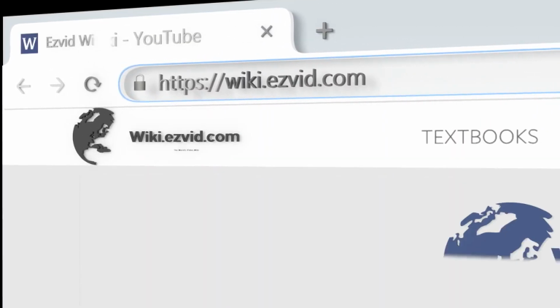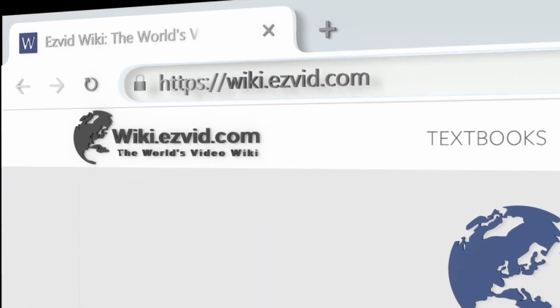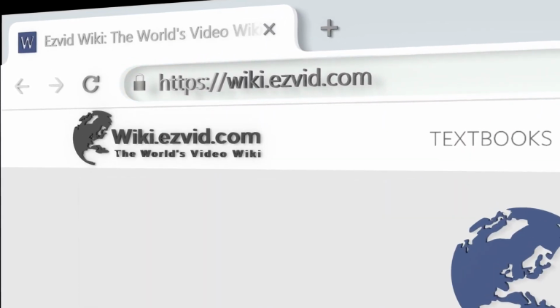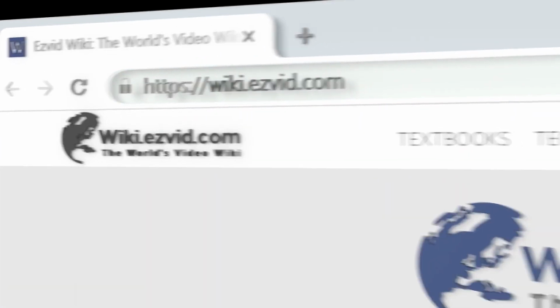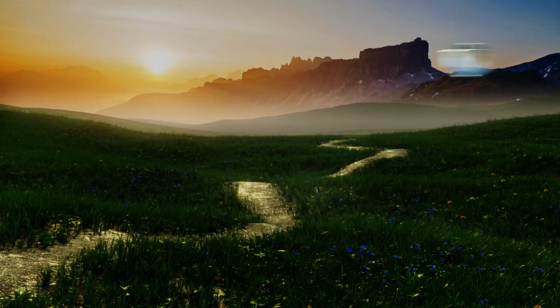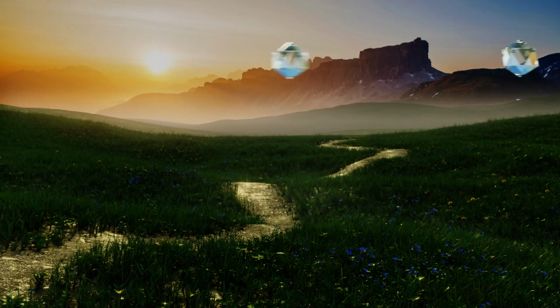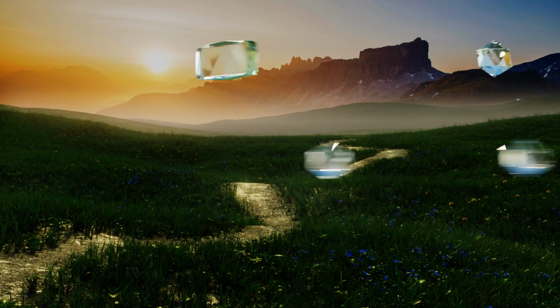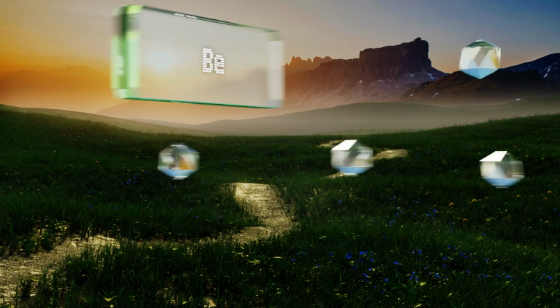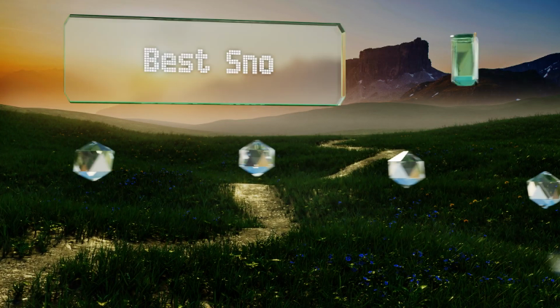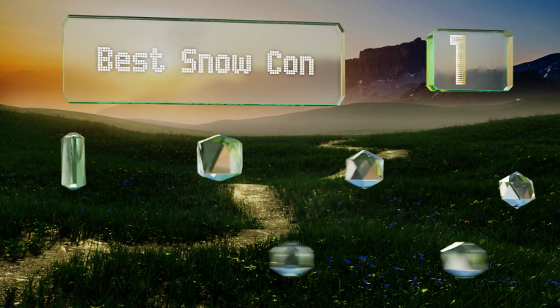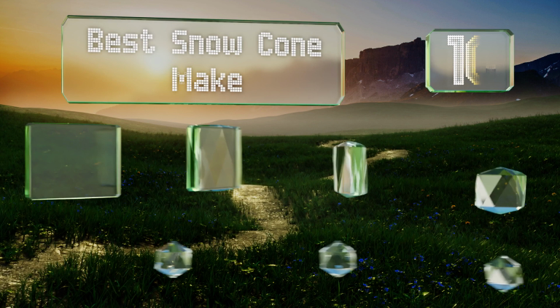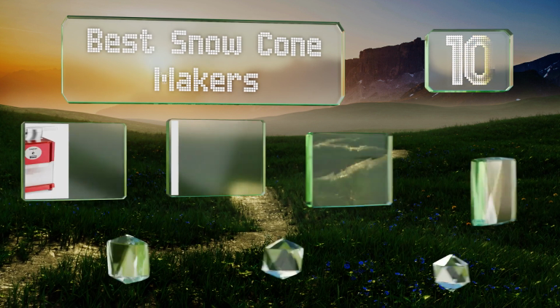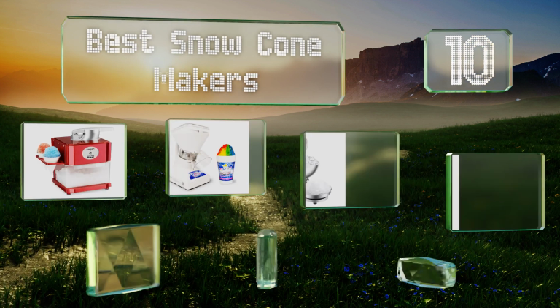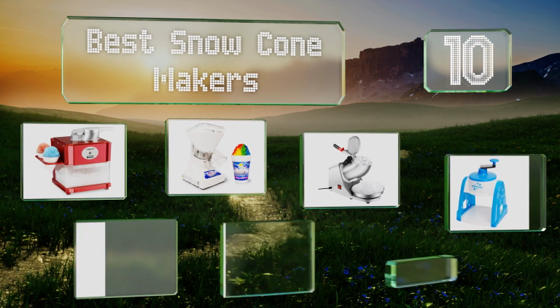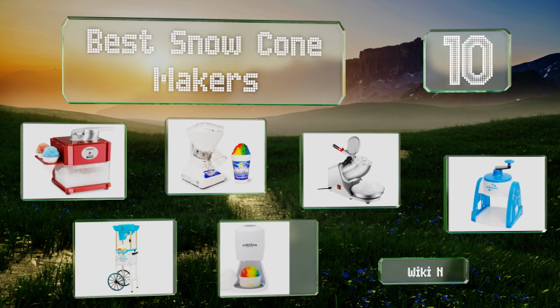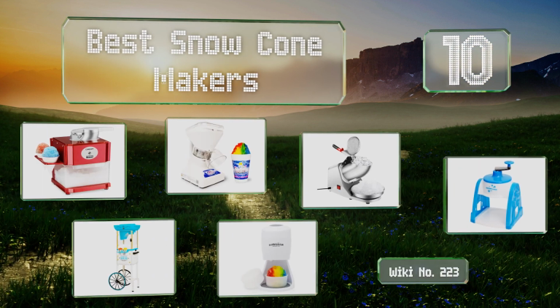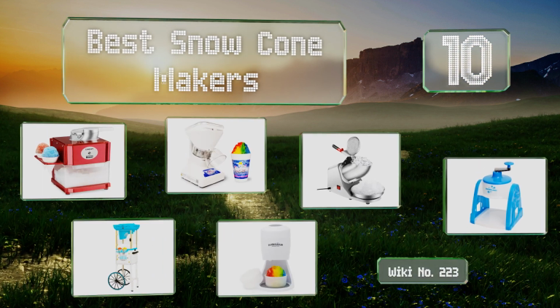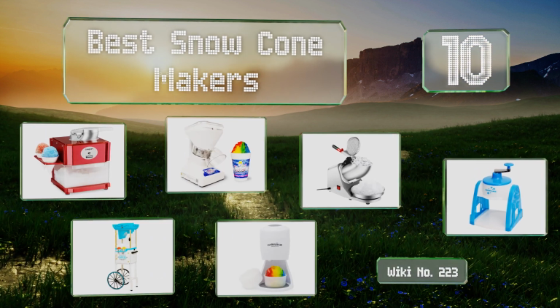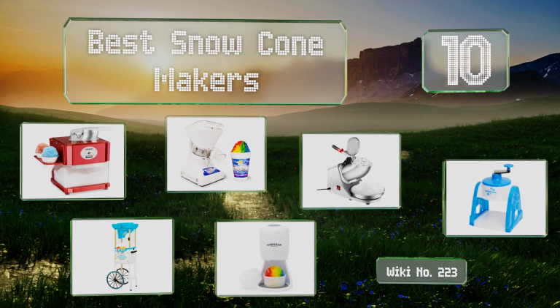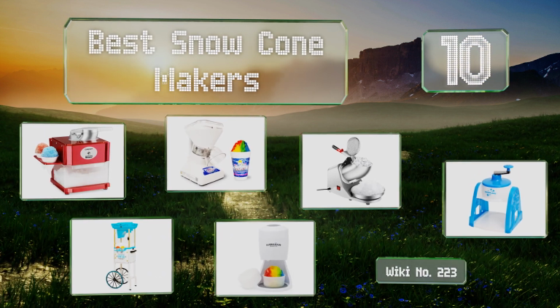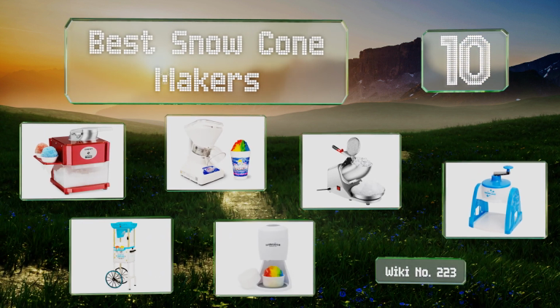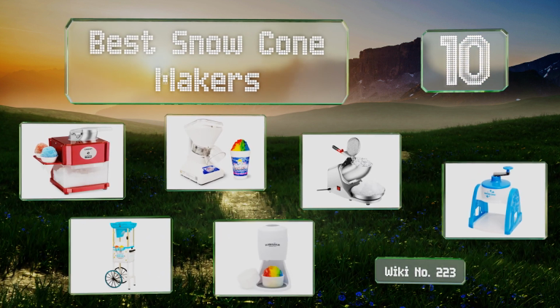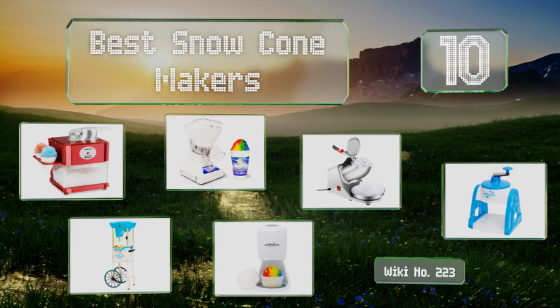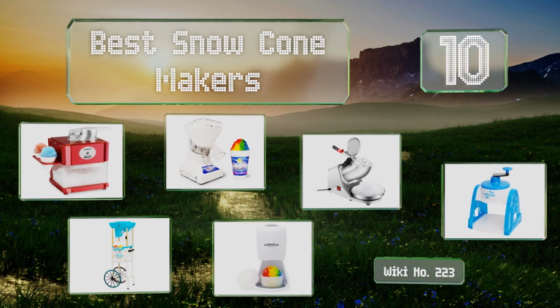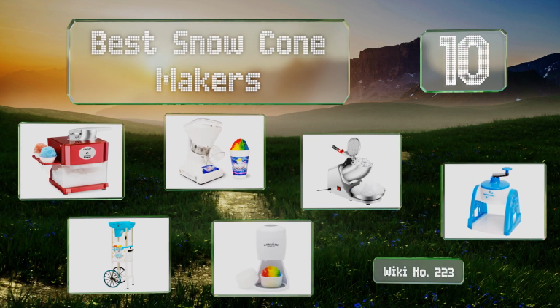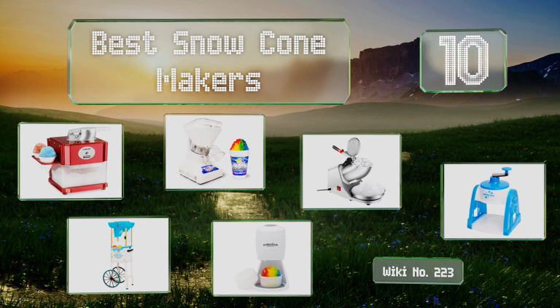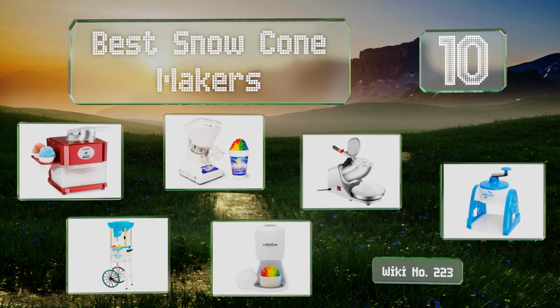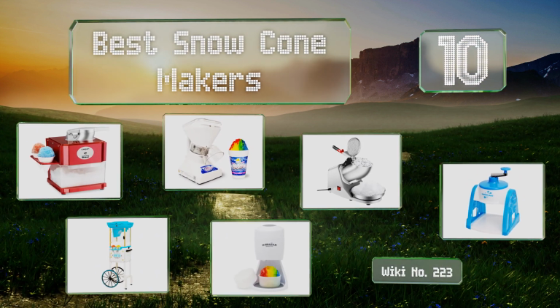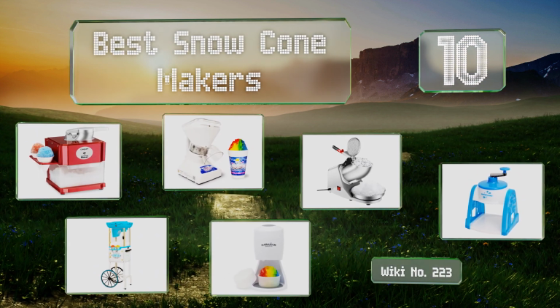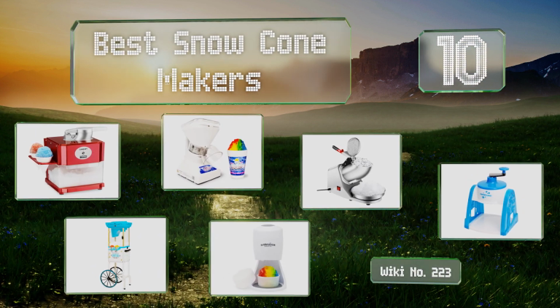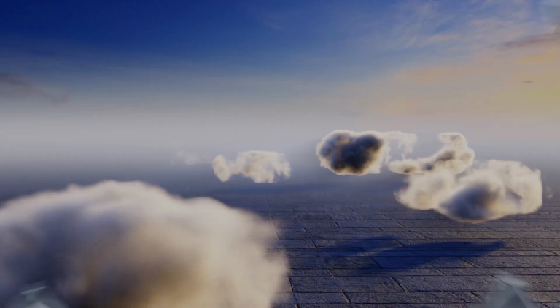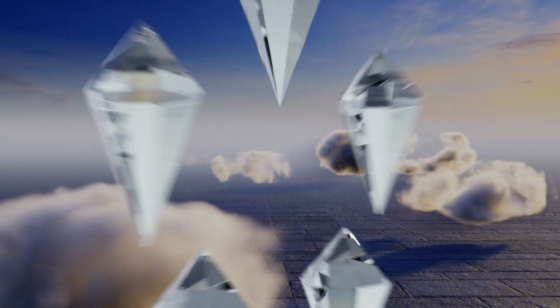EasyVid presents the 10 best snow cone makers. Let's get started with the list.